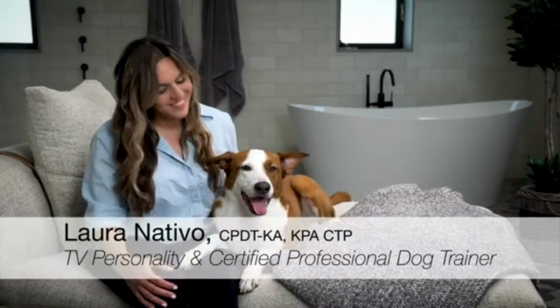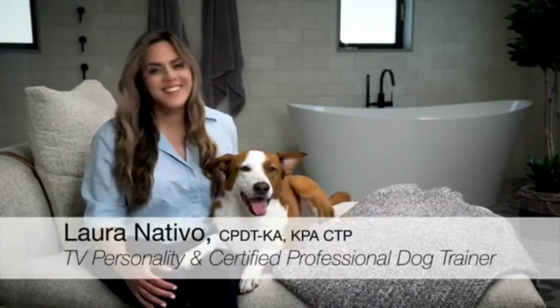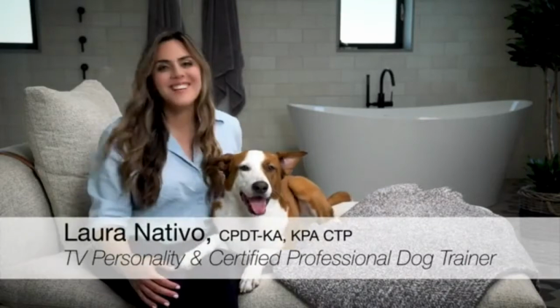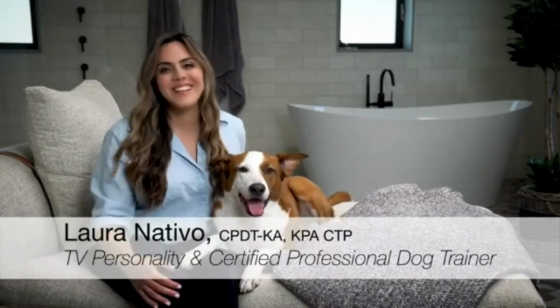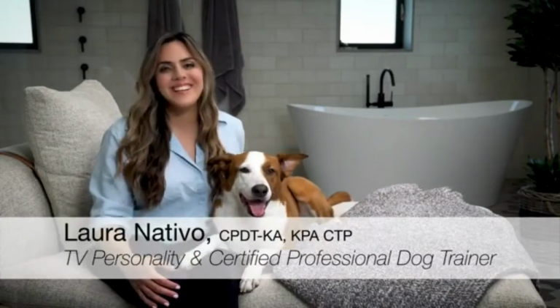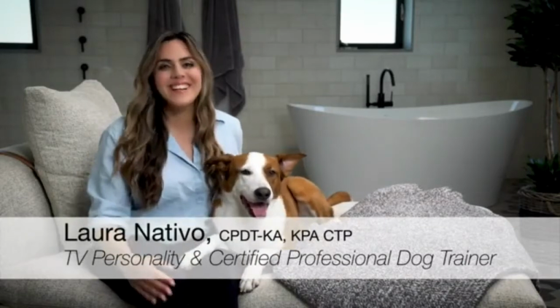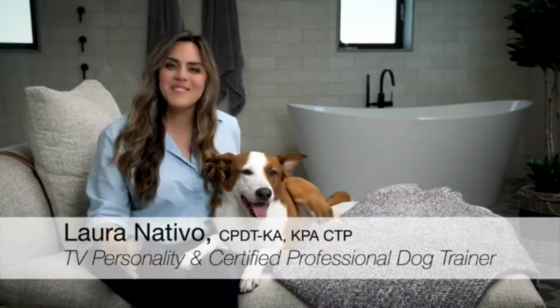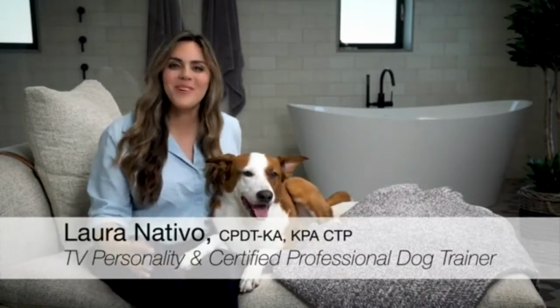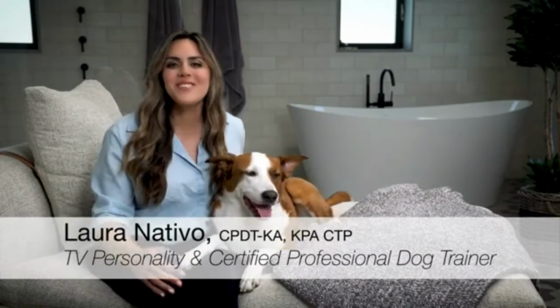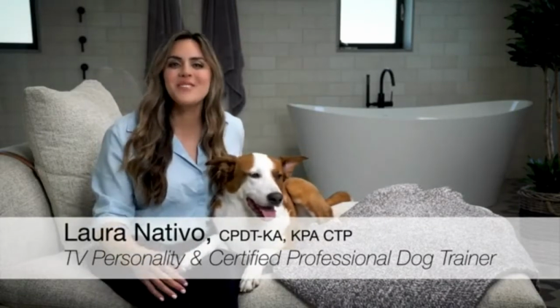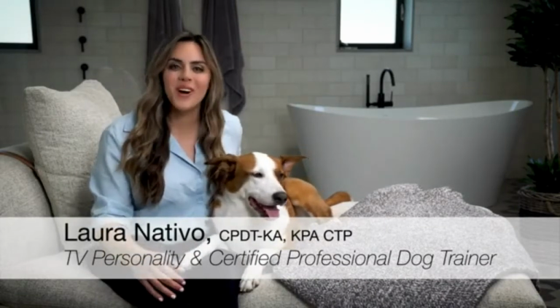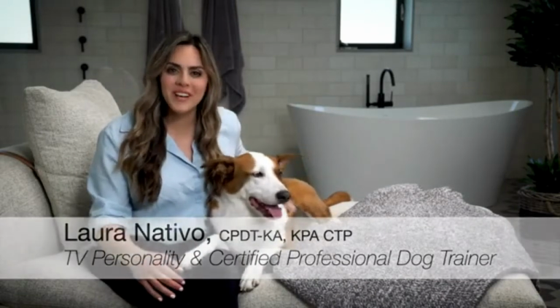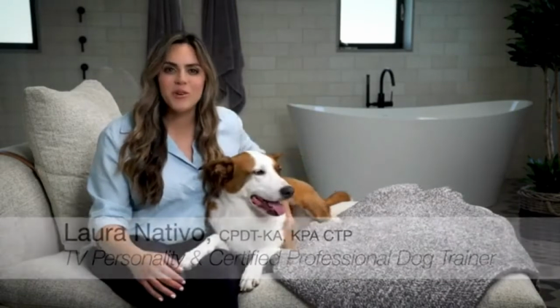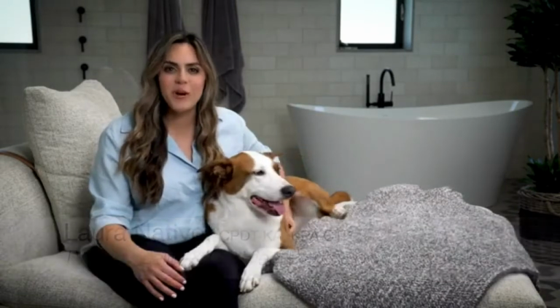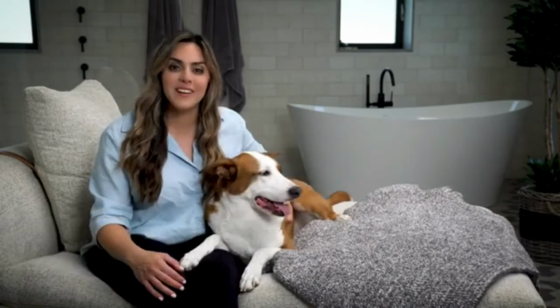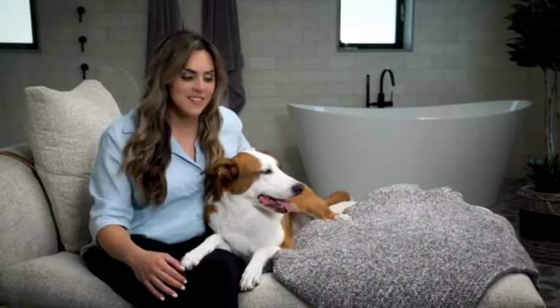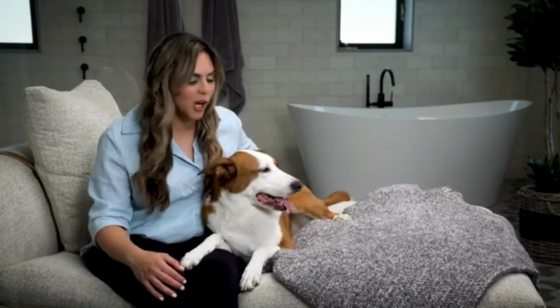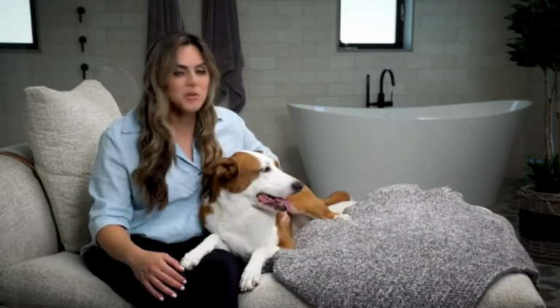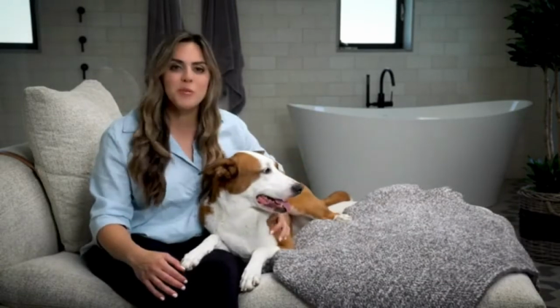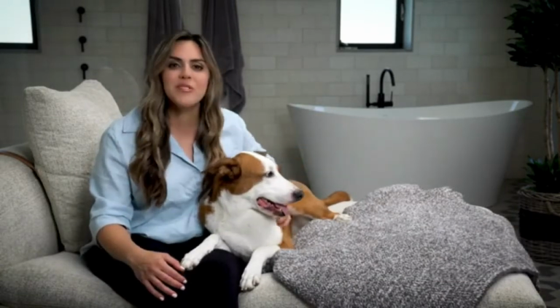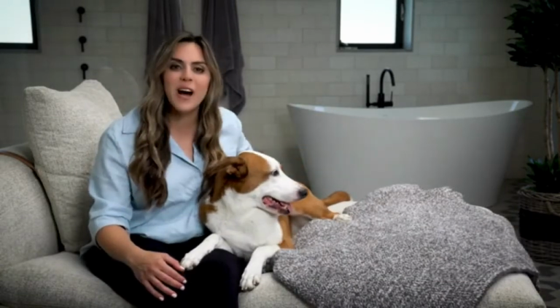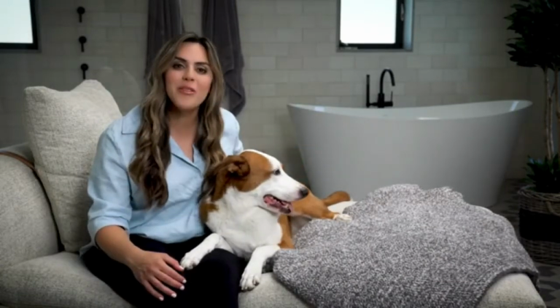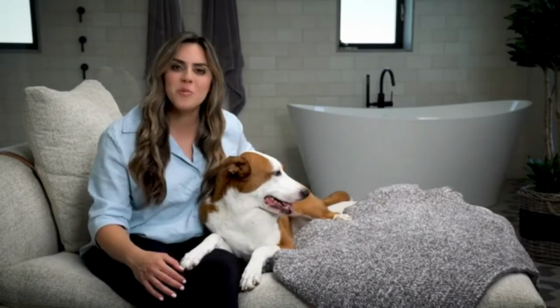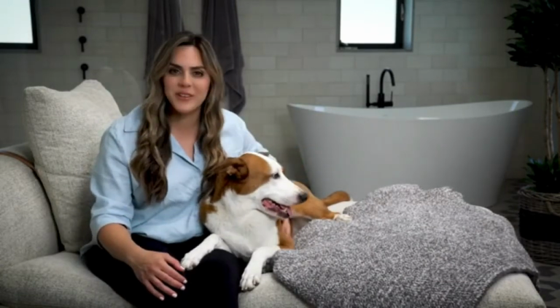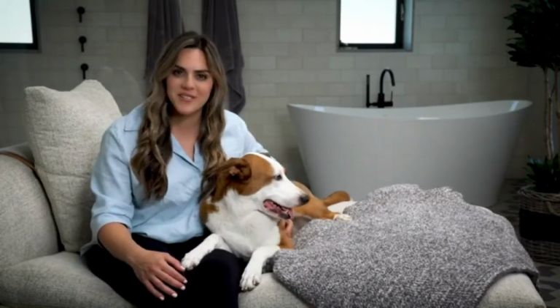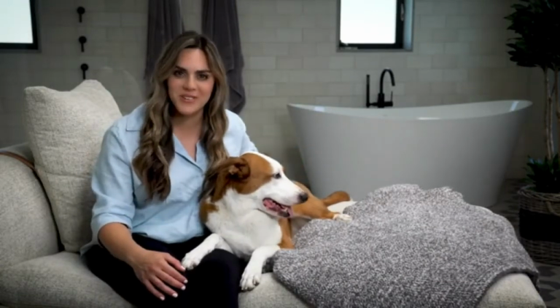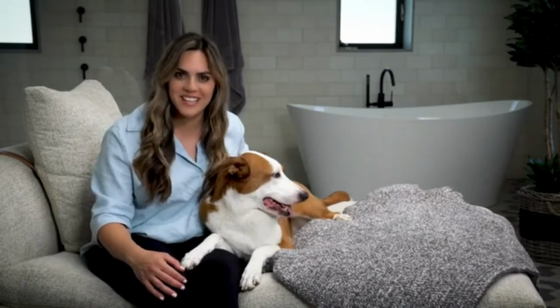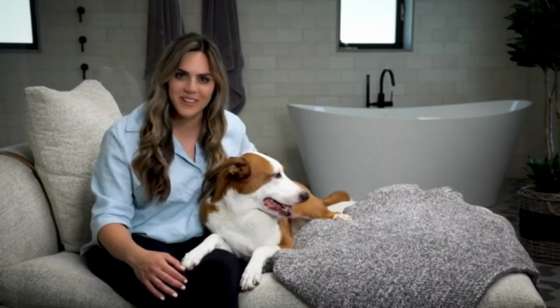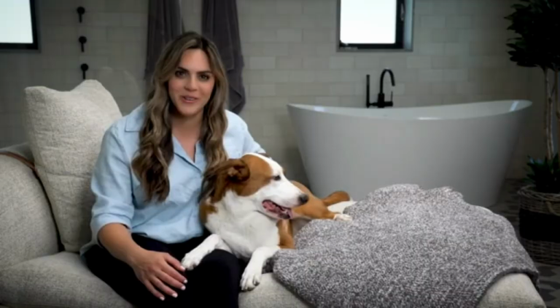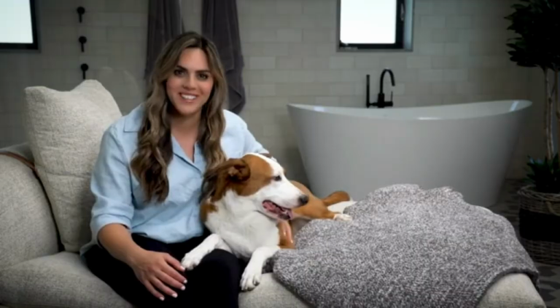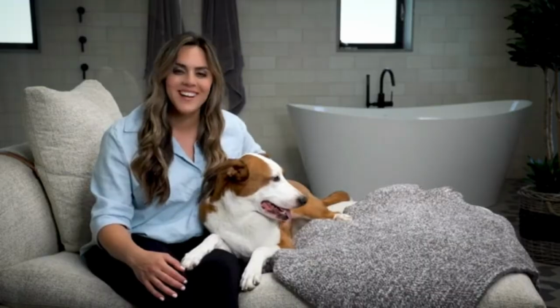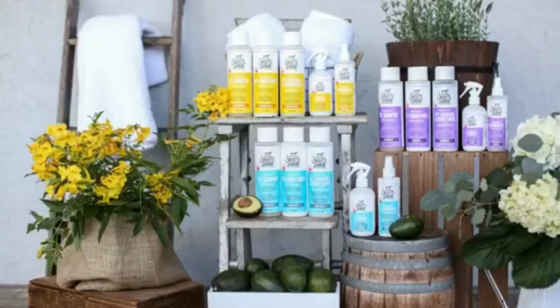Scouts Honor Probiotic Pet Shampoo Plus Conditioner, fragrance-free, for a healthier skin and coat.